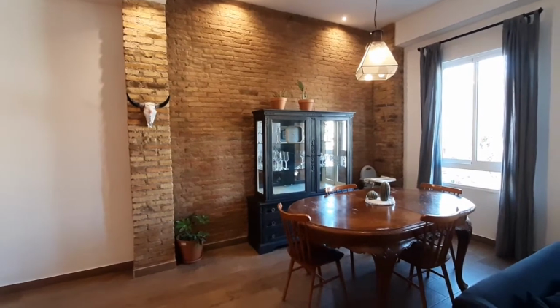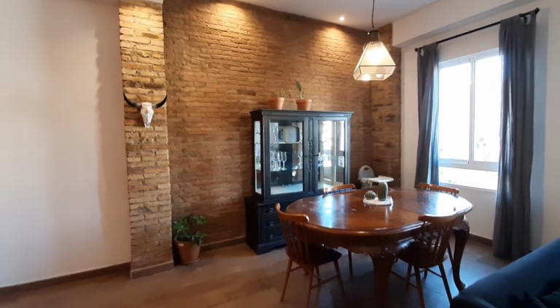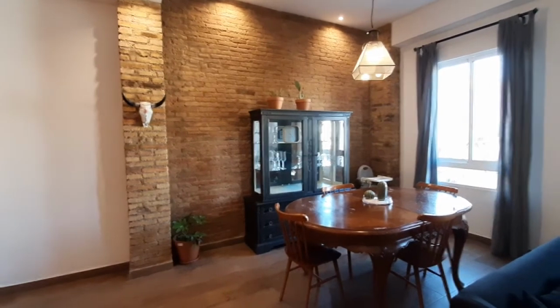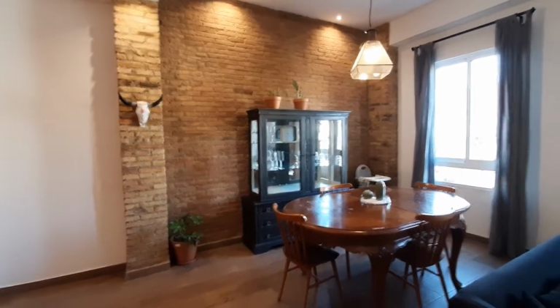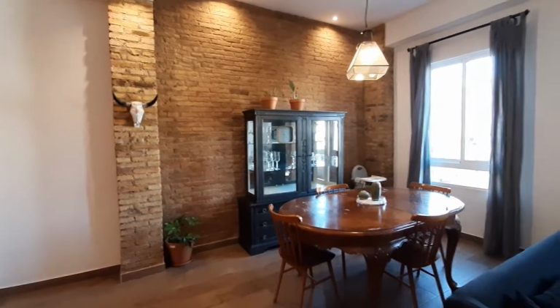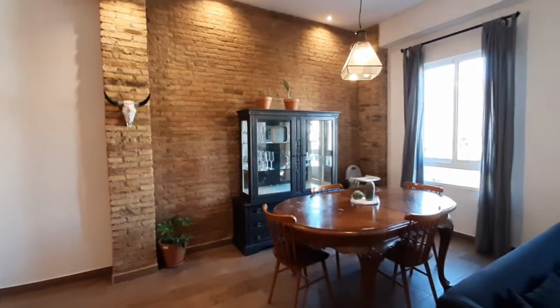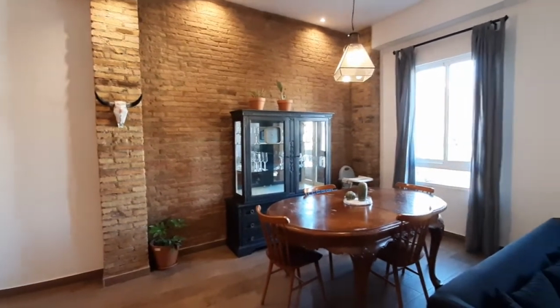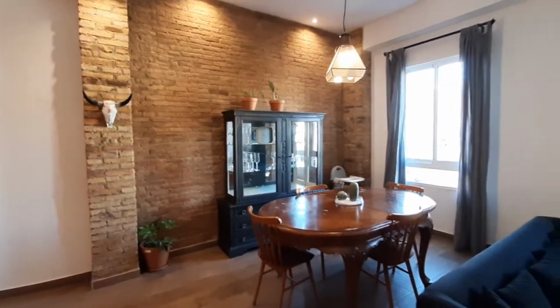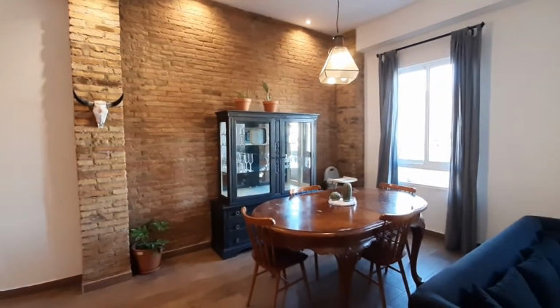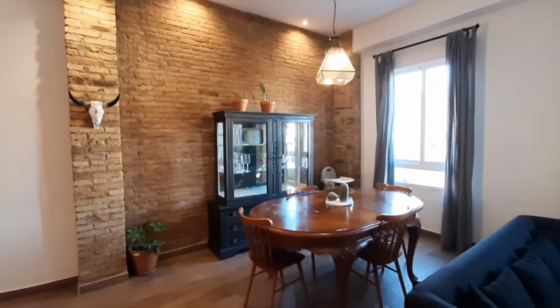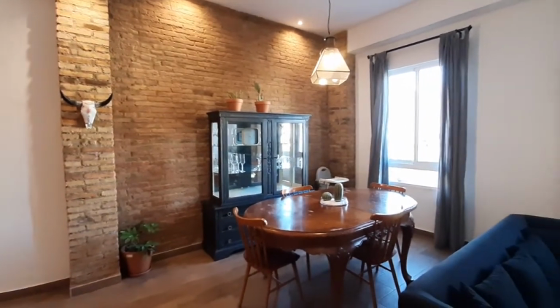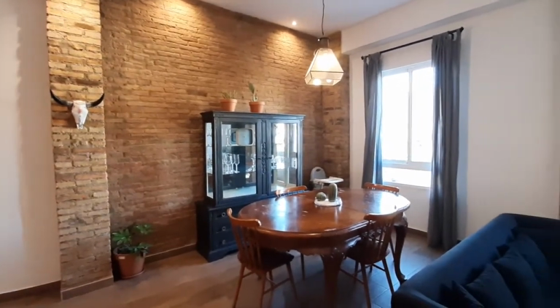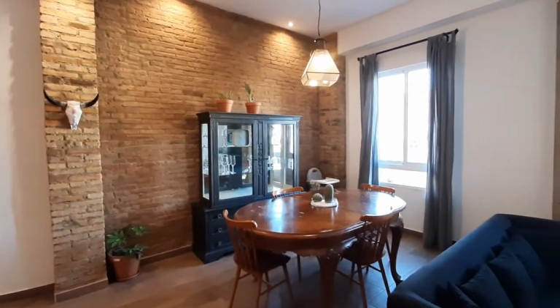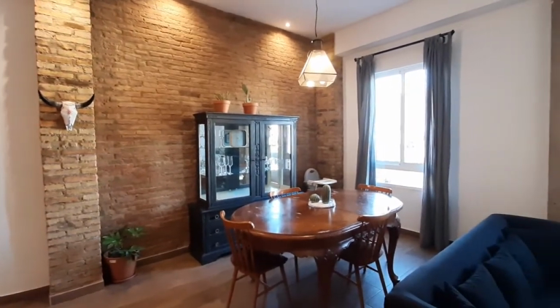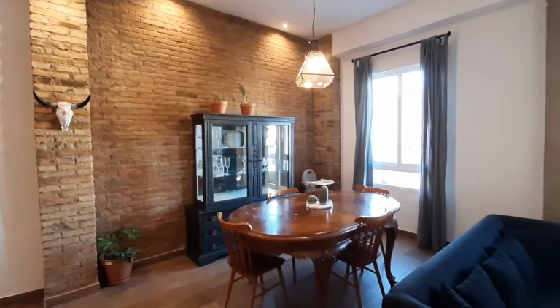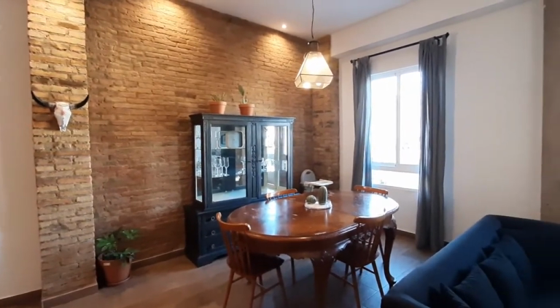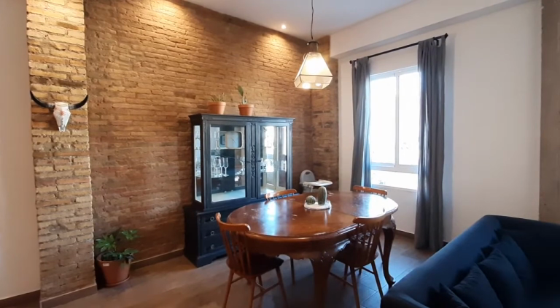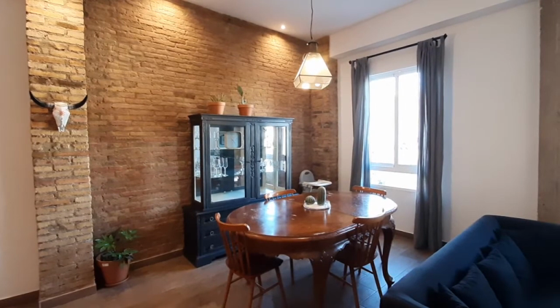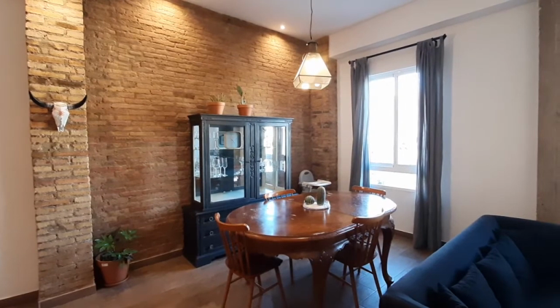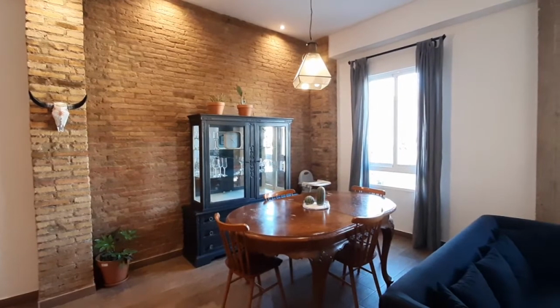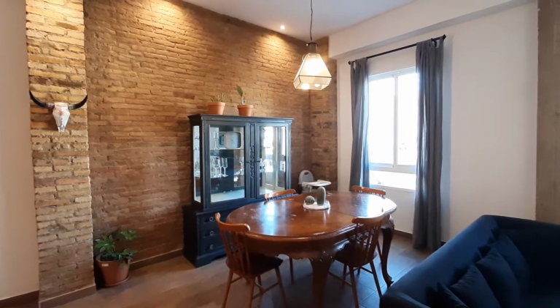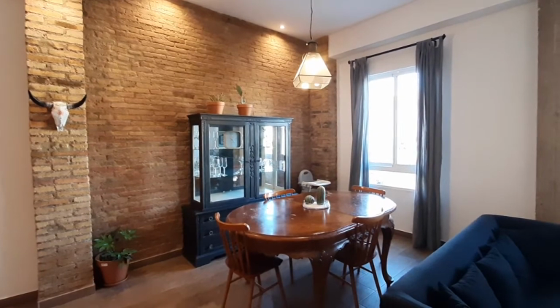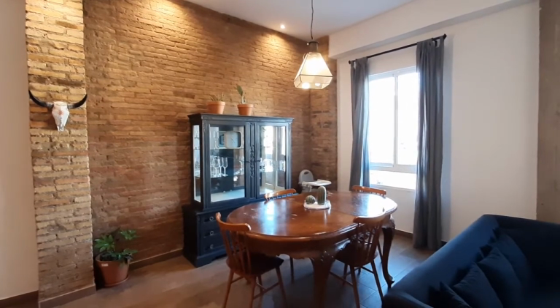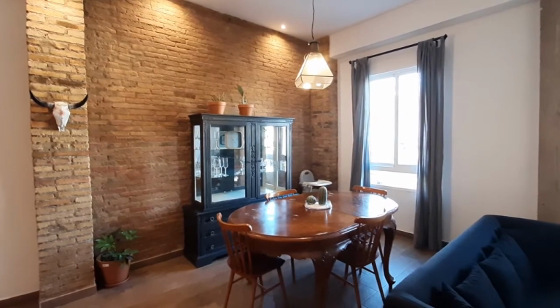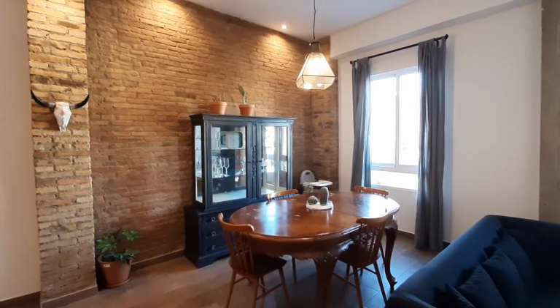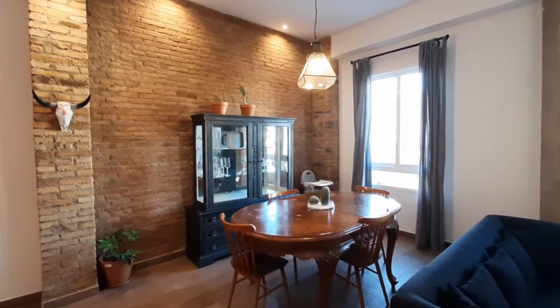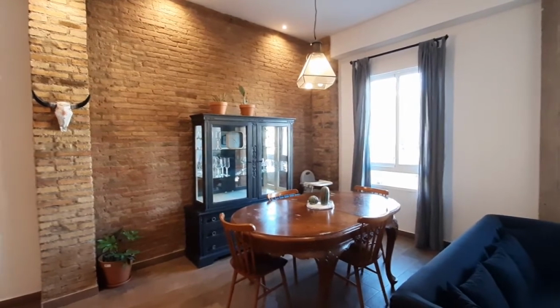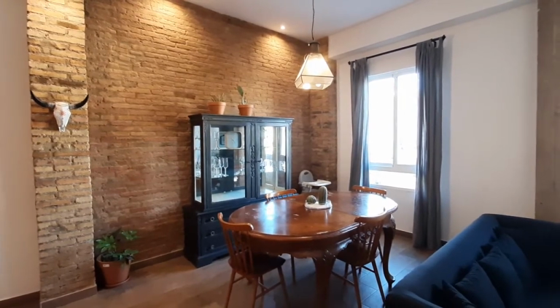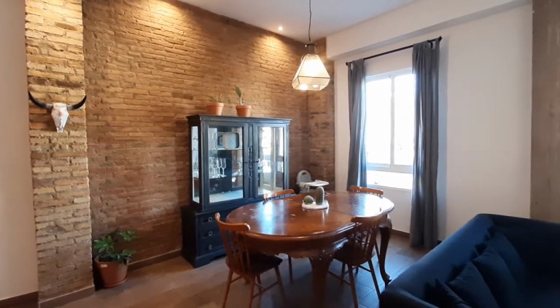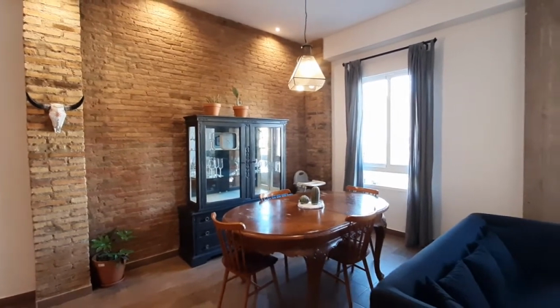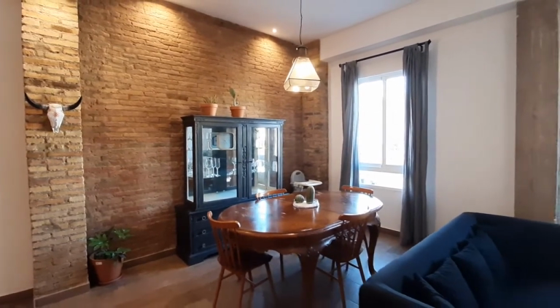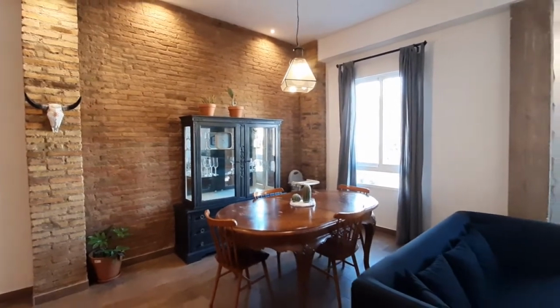Hello, this is Anna from Sporahome. Here we are in Carrer de Moliner number 12. We're going to visit this three-bedroom apartment.